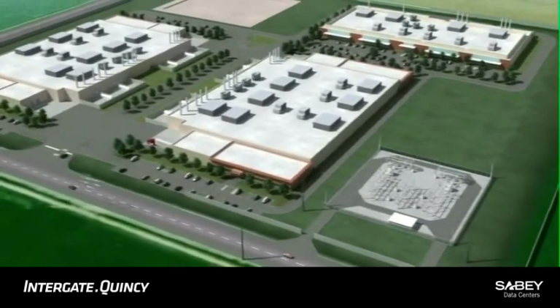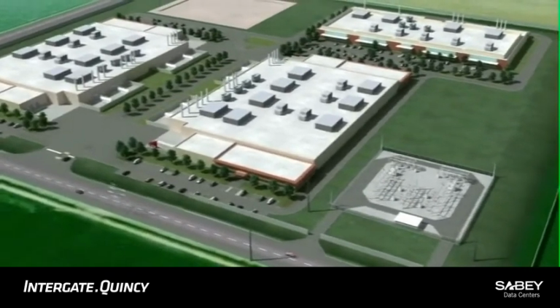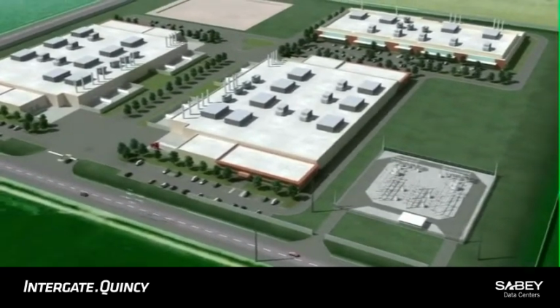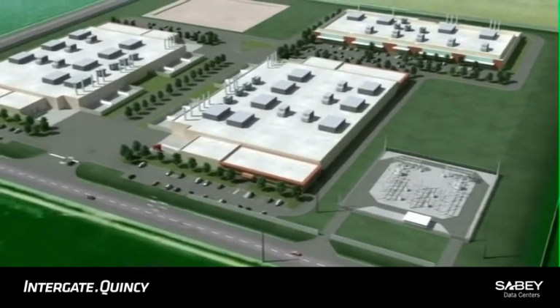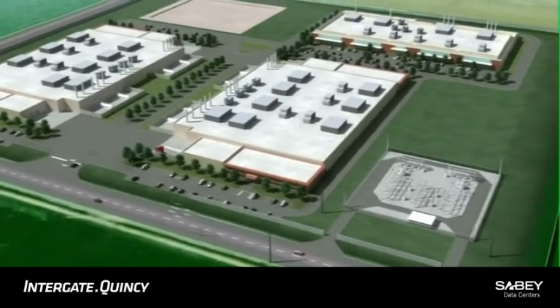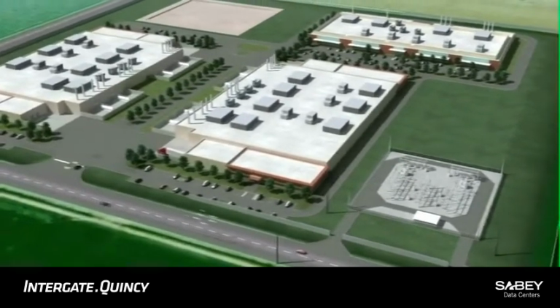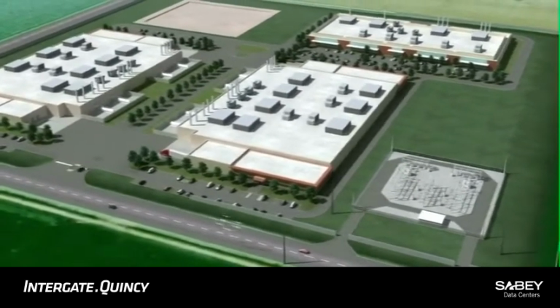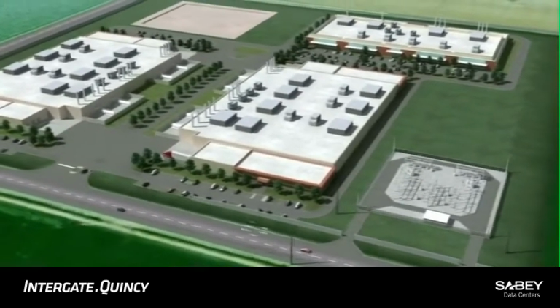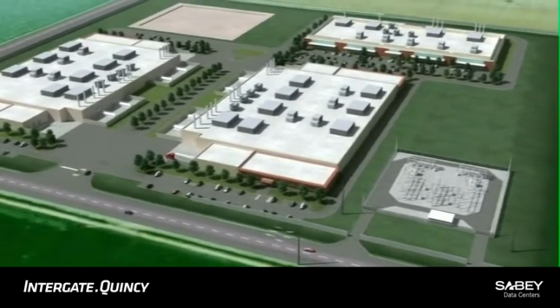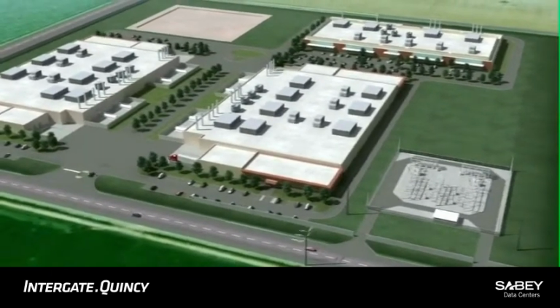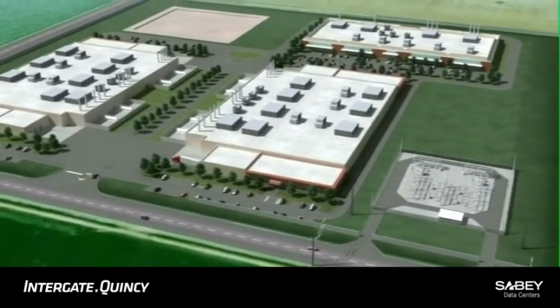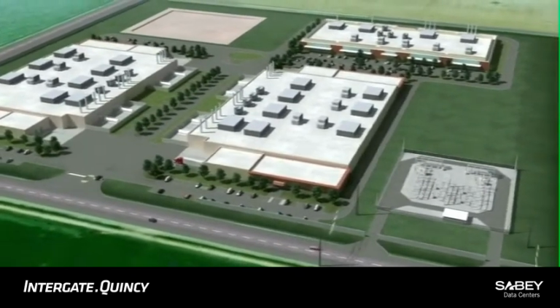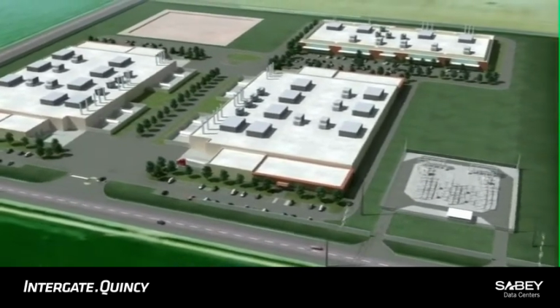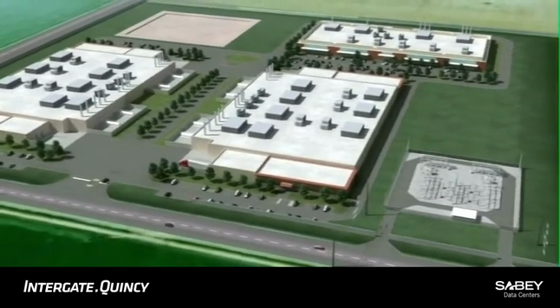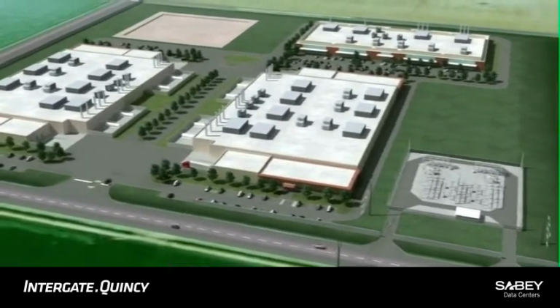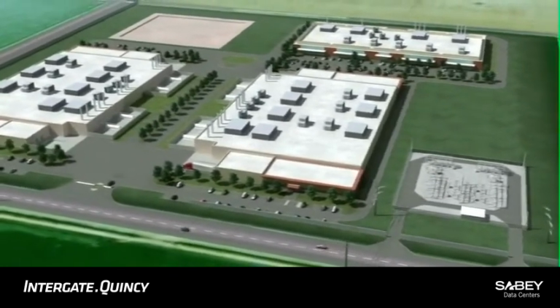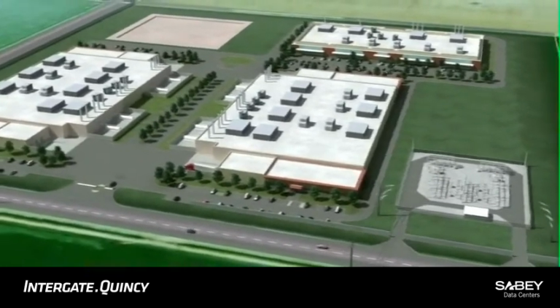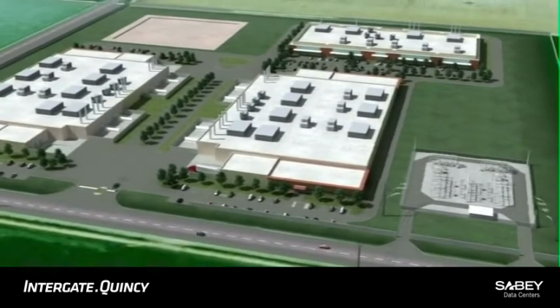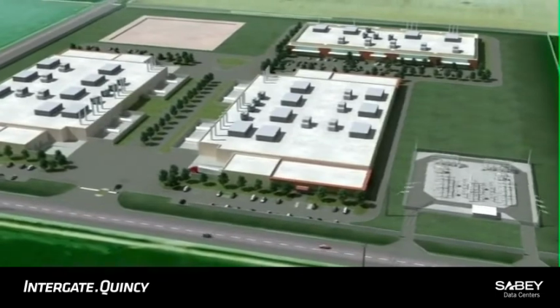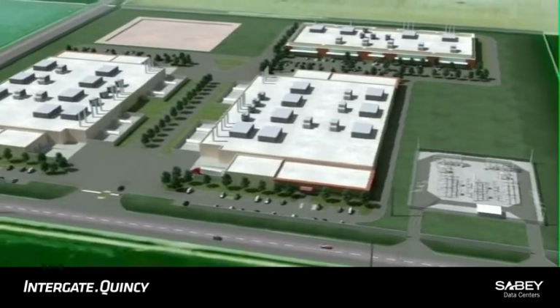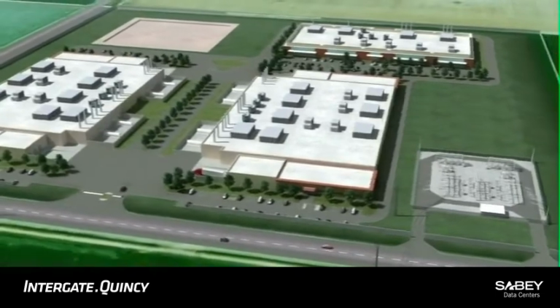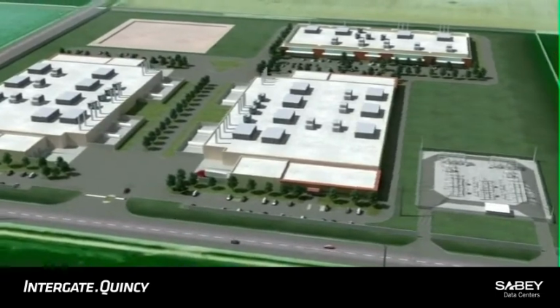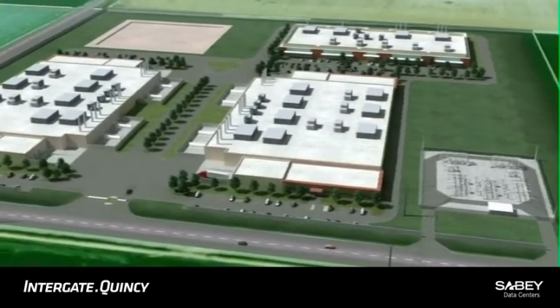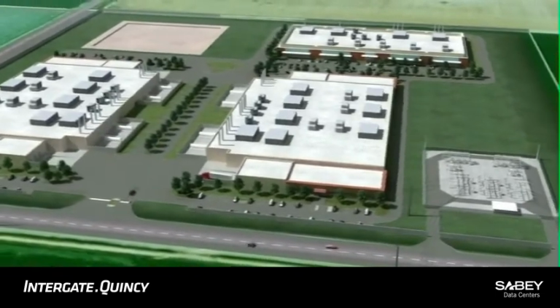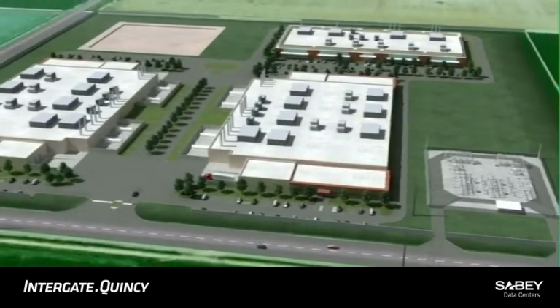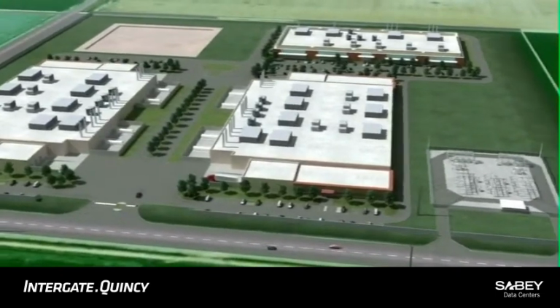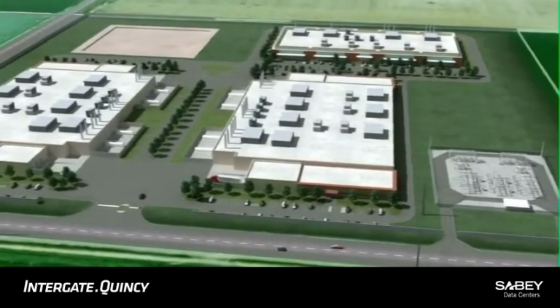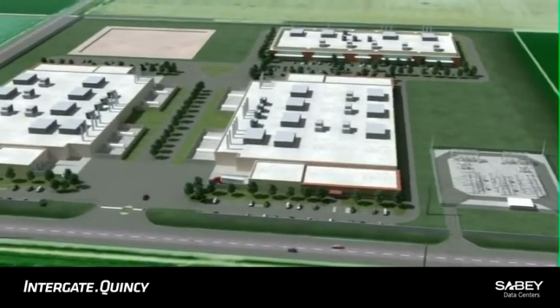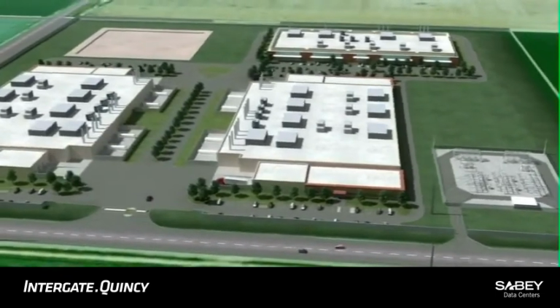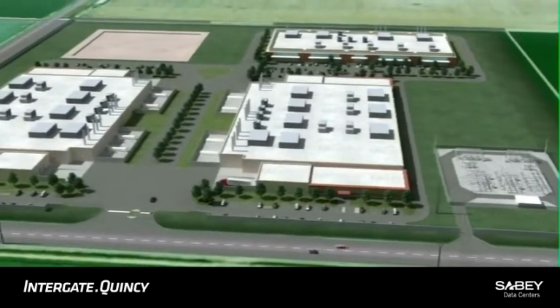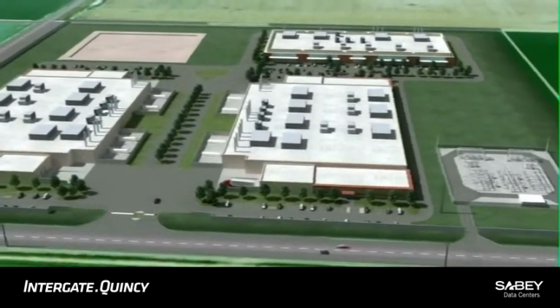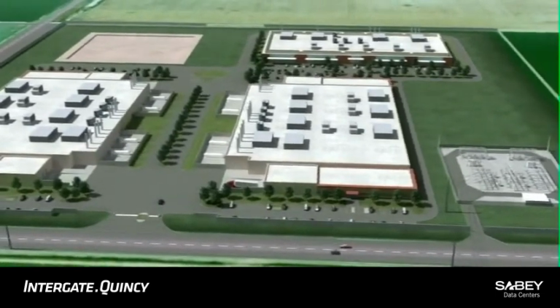The campus is designed to accommodate three single-story buildings totaling 535,000 square feet.